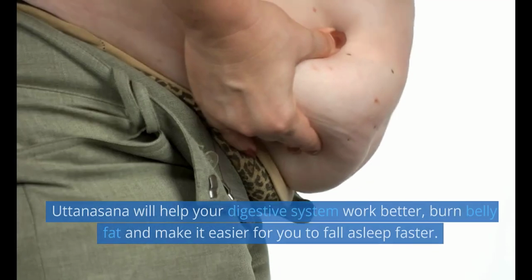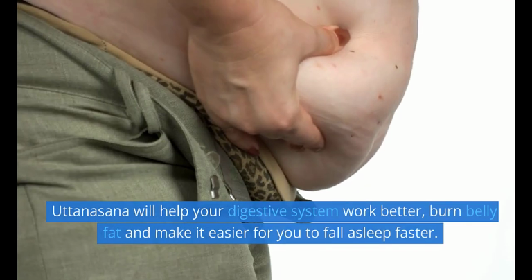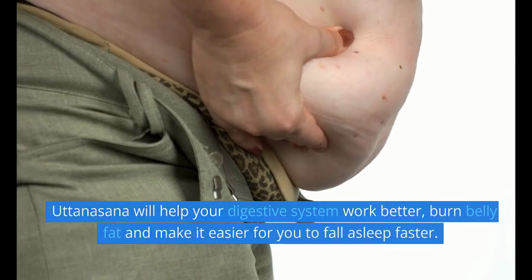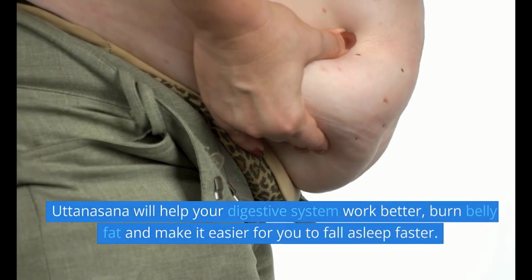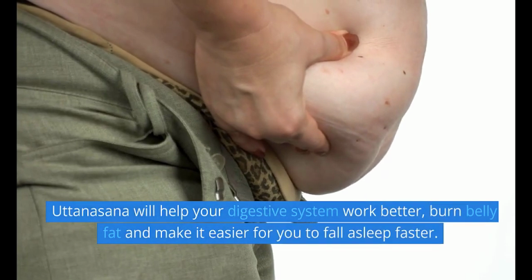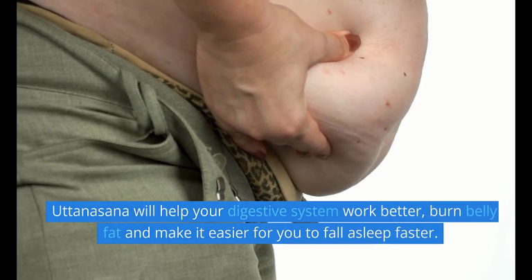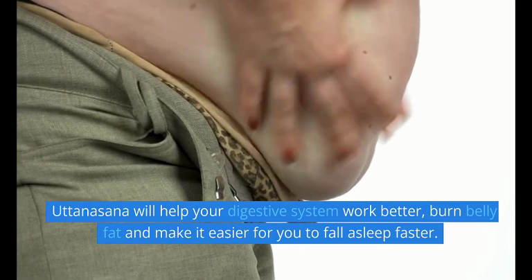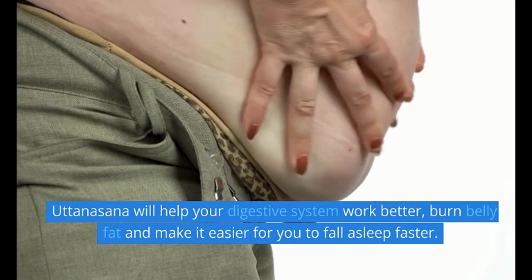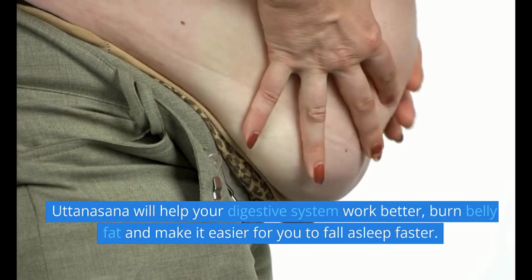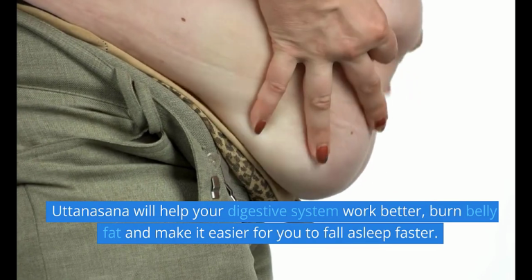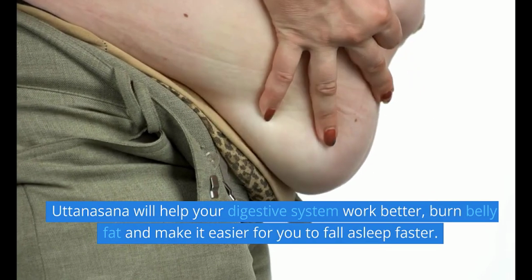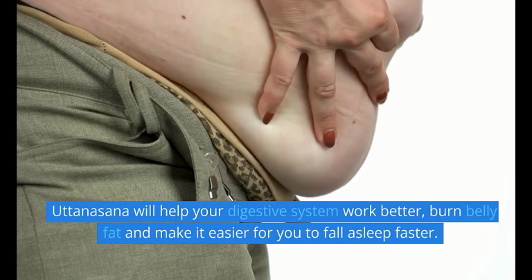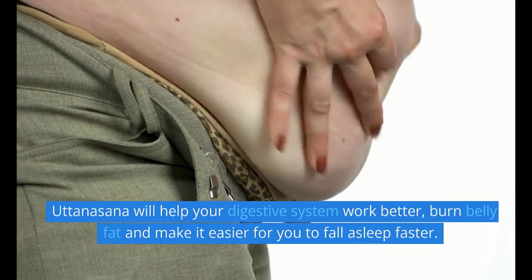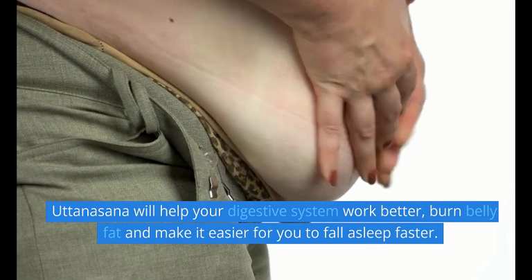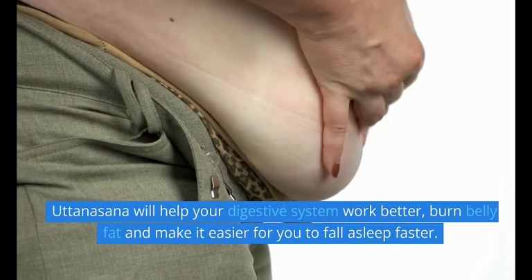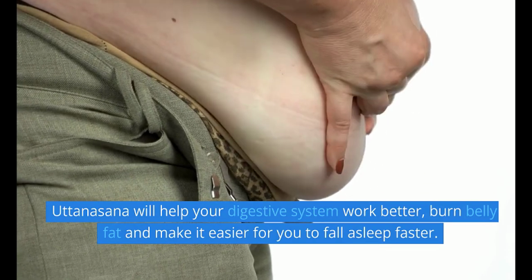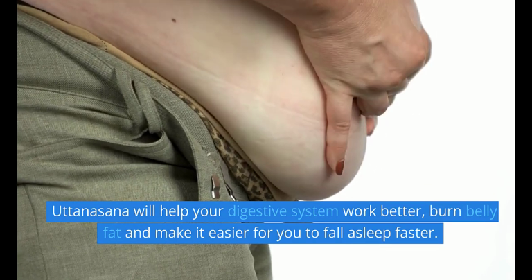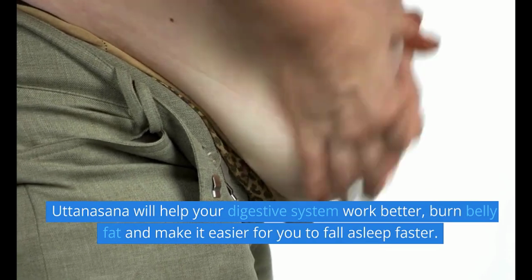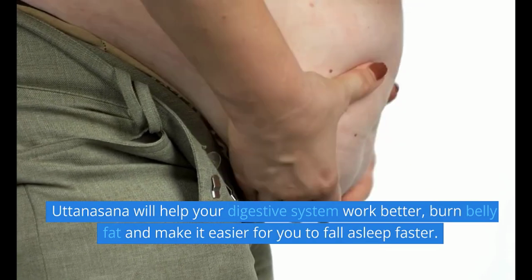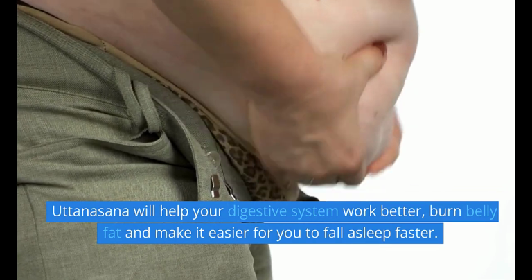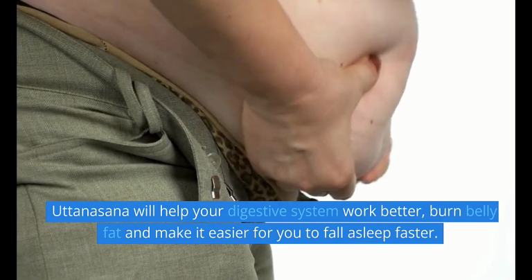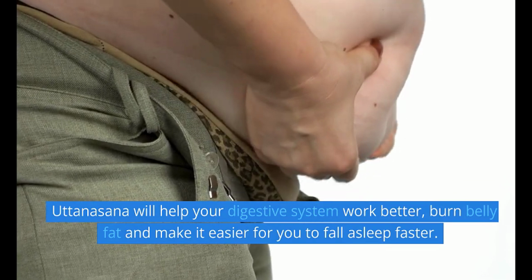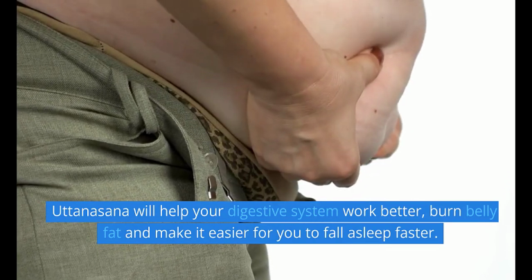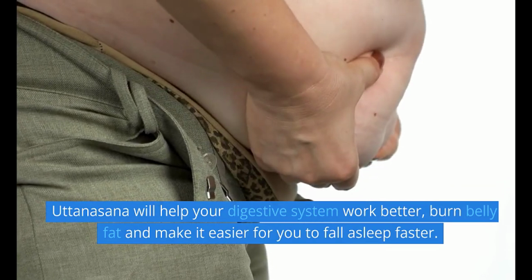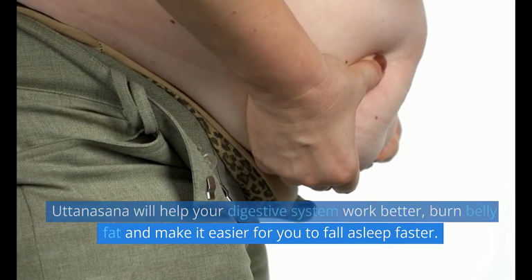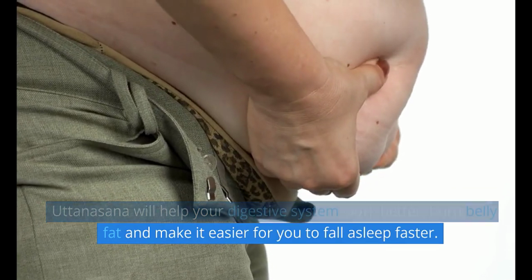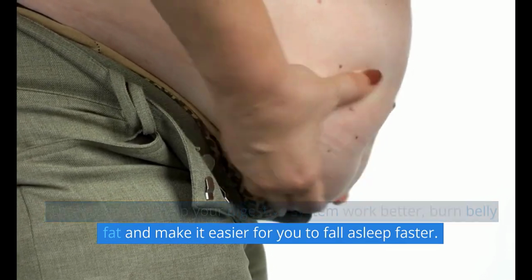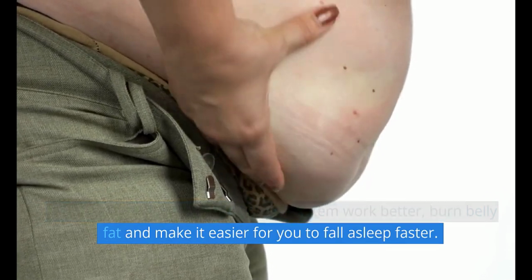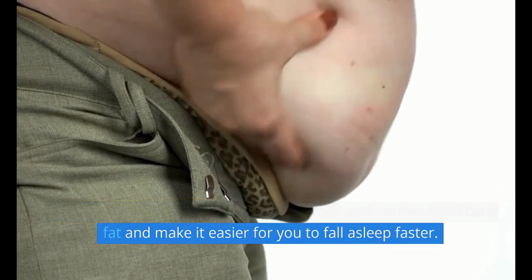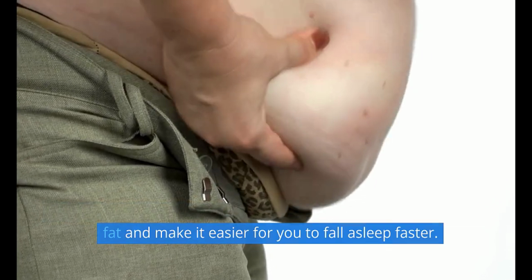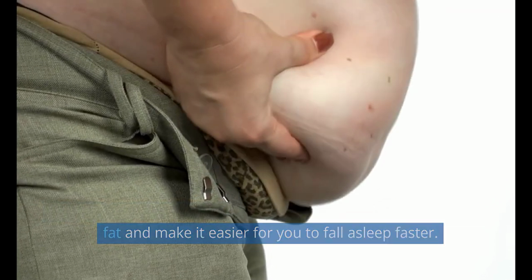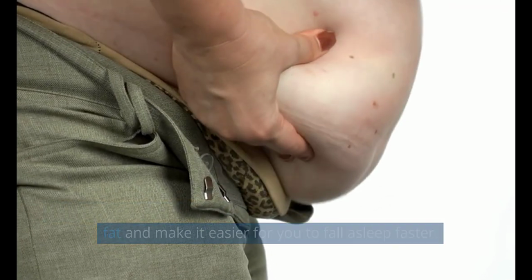Uttanasana will help your digestive system work better, burn belly fat, and make it easier for you to fall asleep faster.